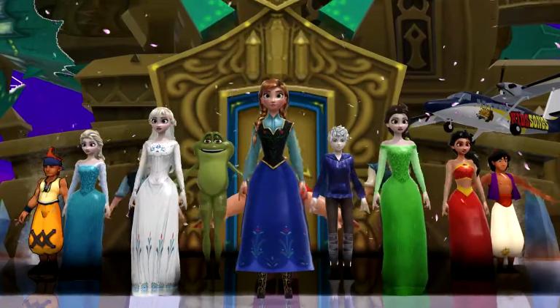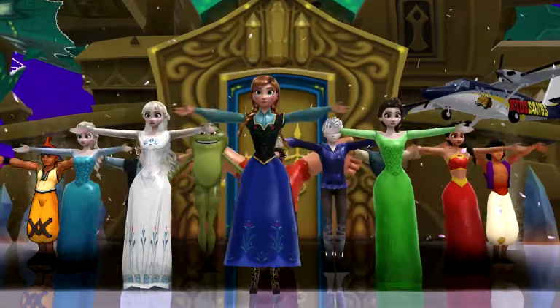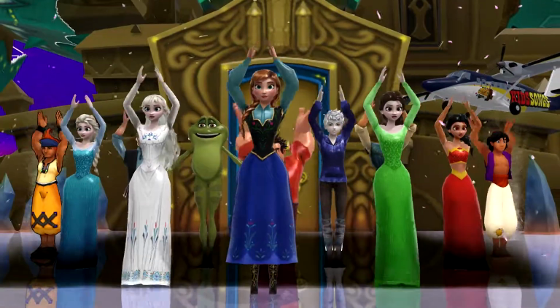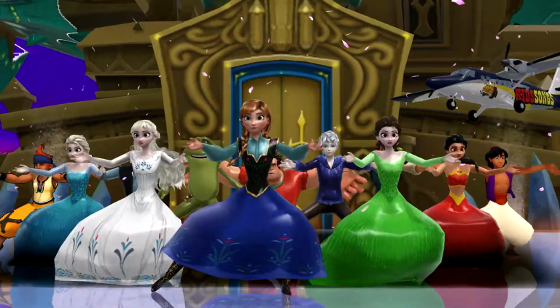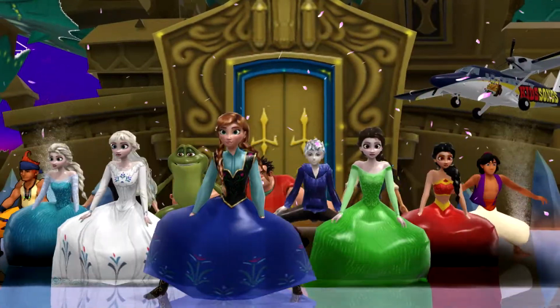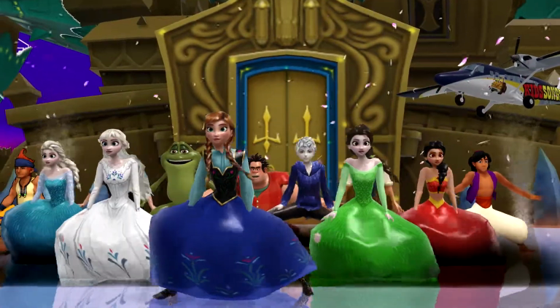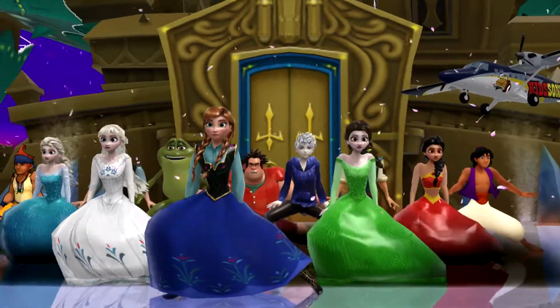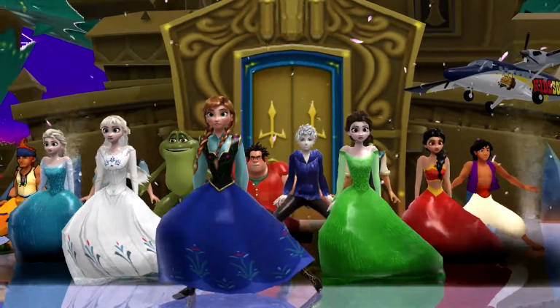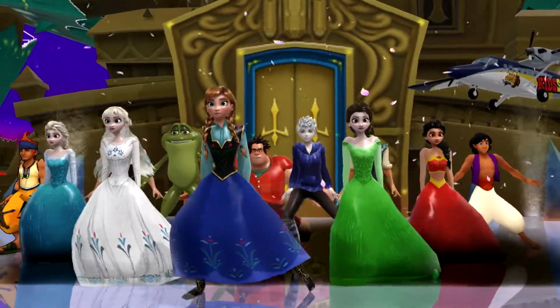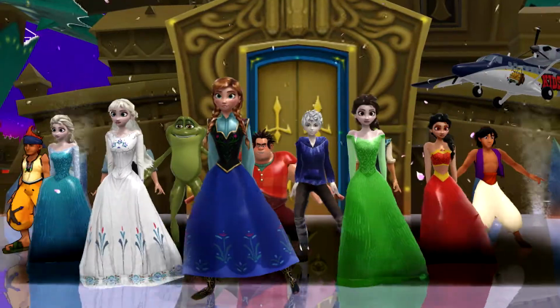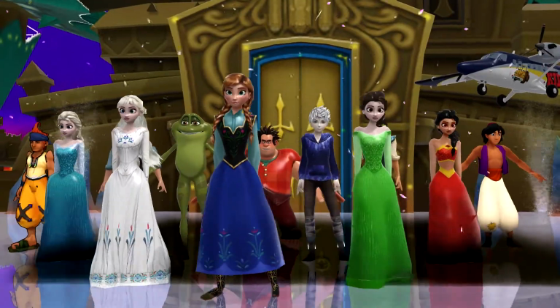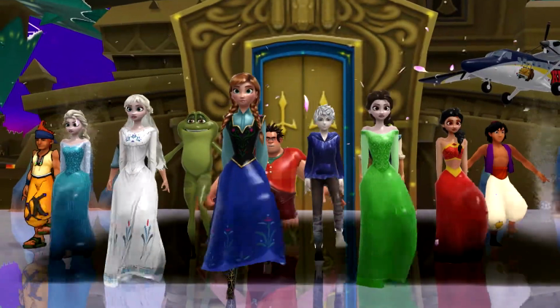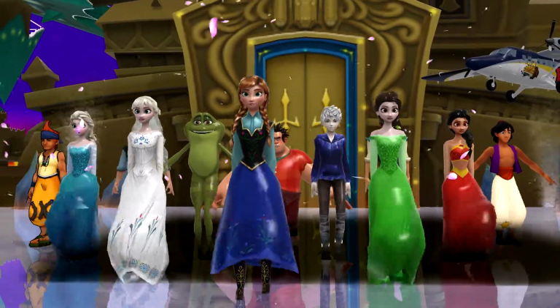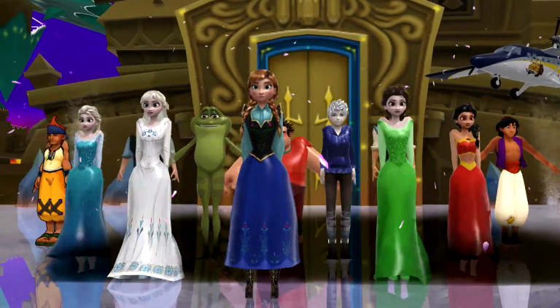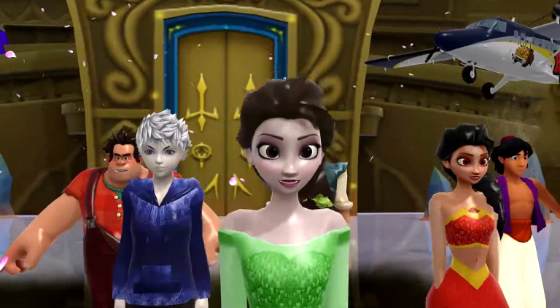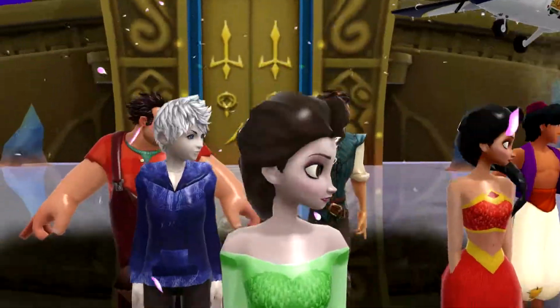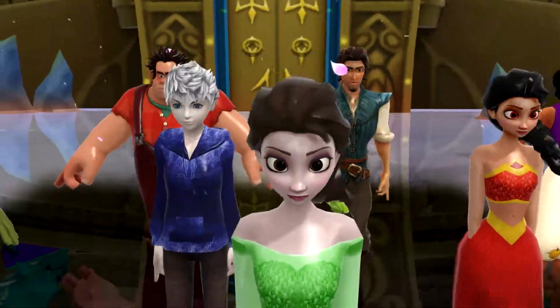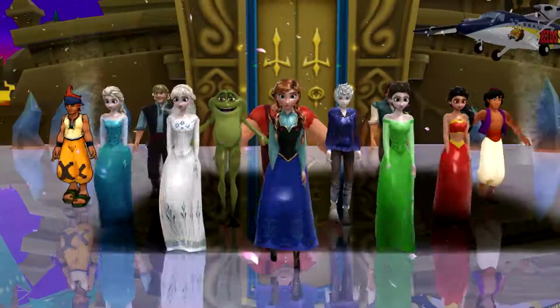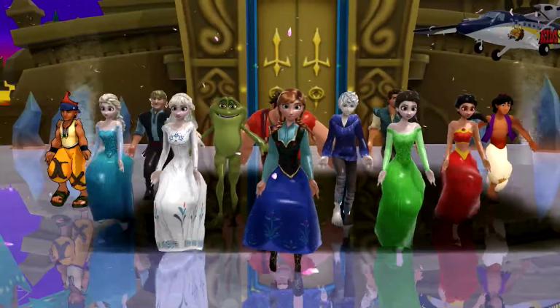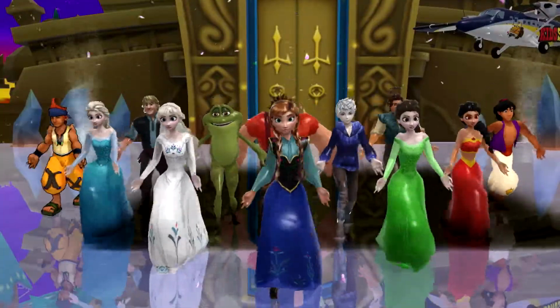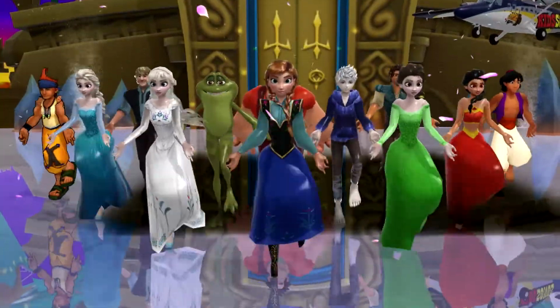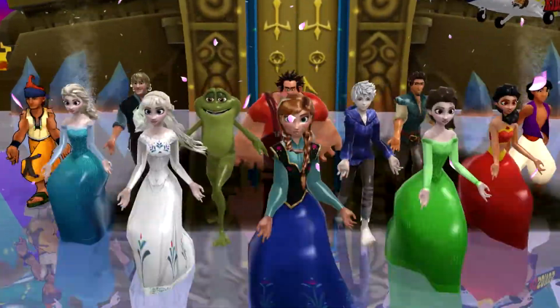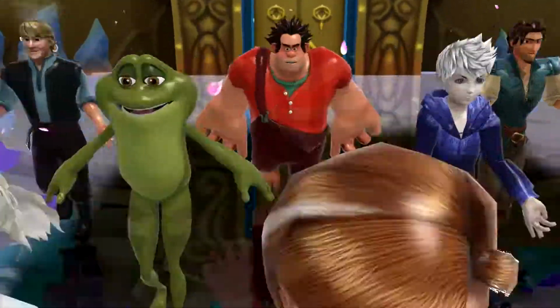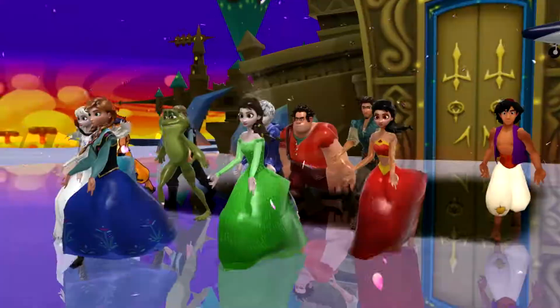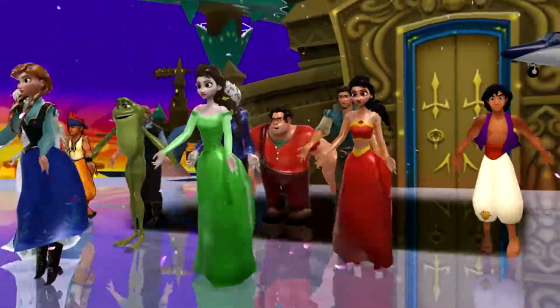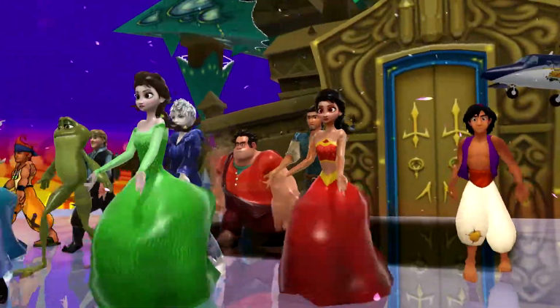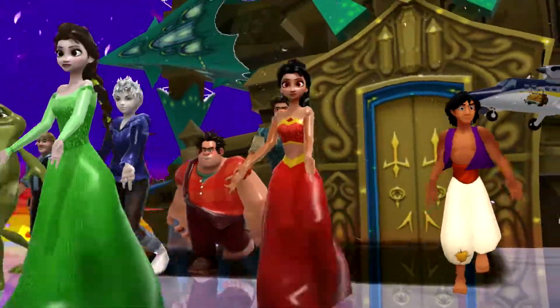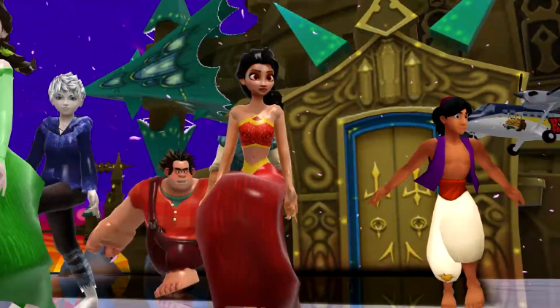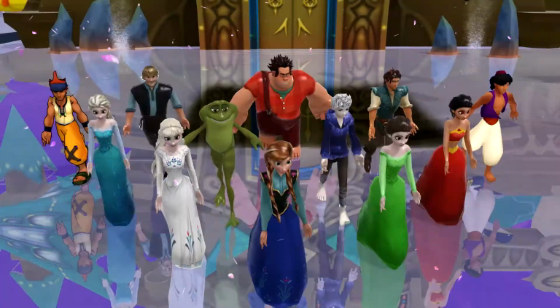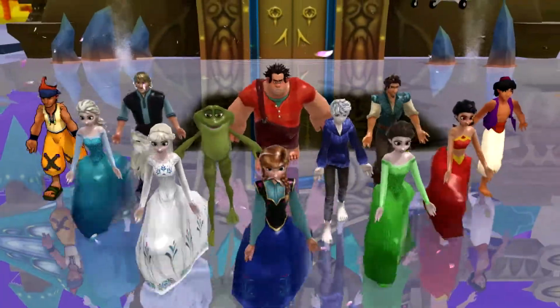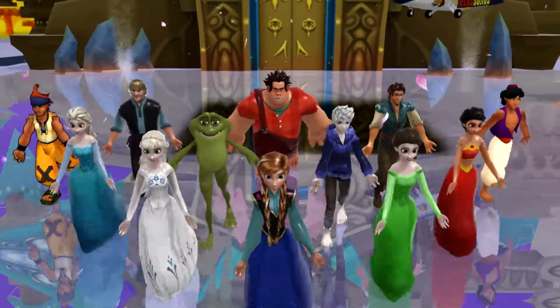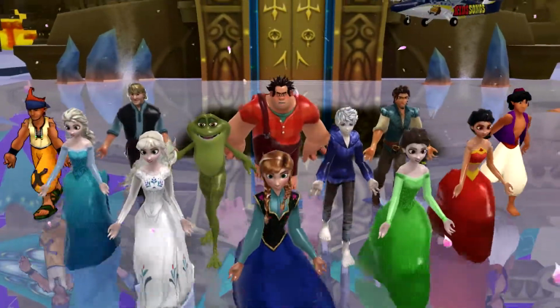These are the scary ABCs. 26 letters from A to Z.